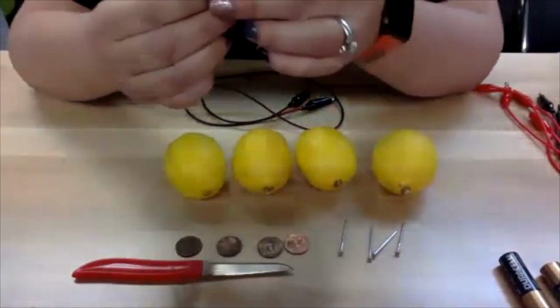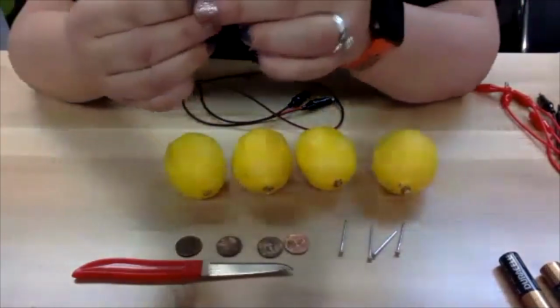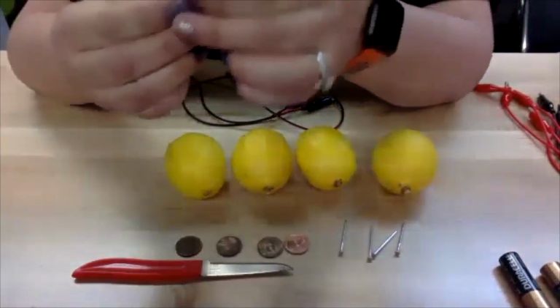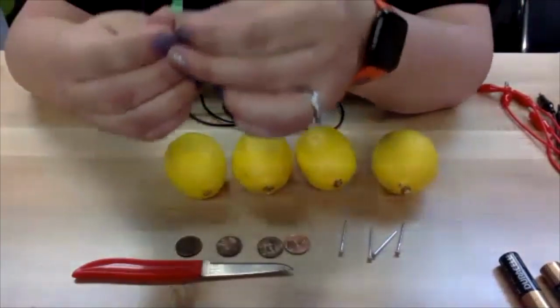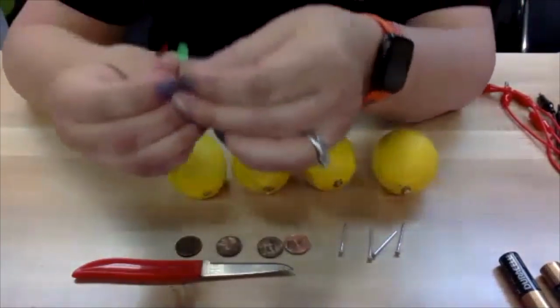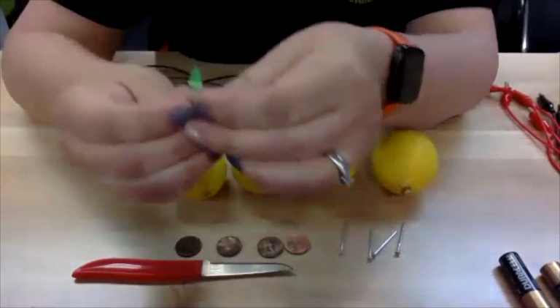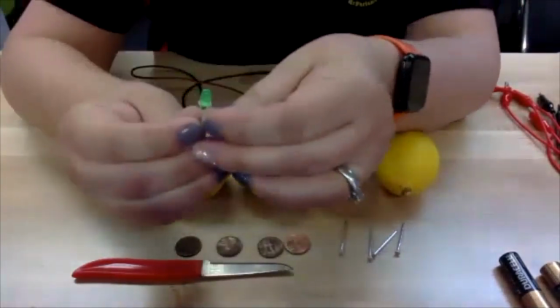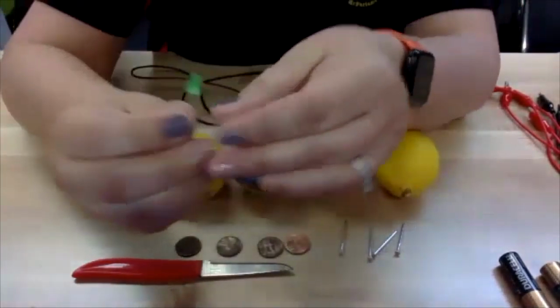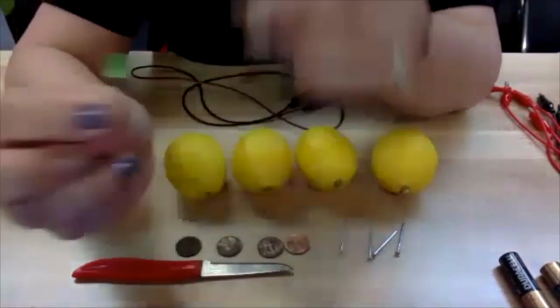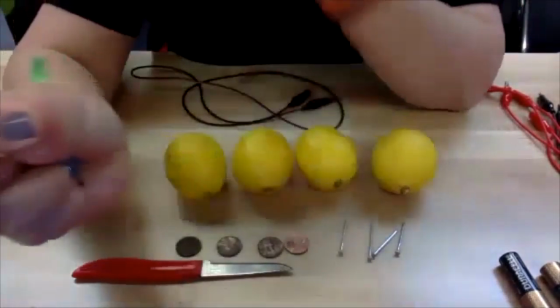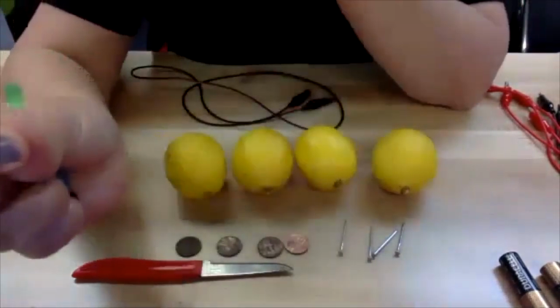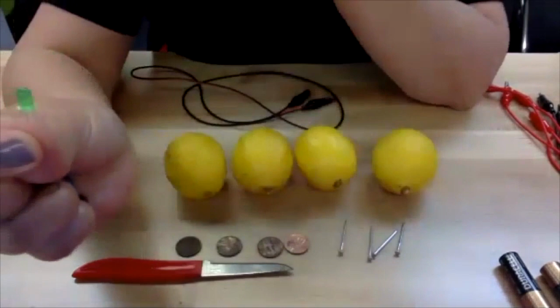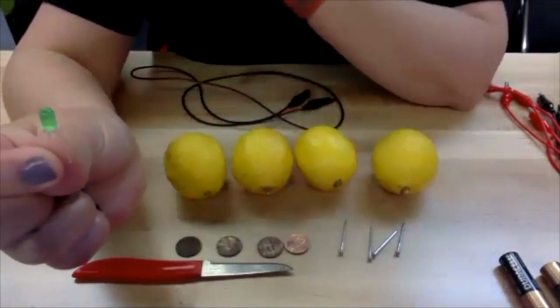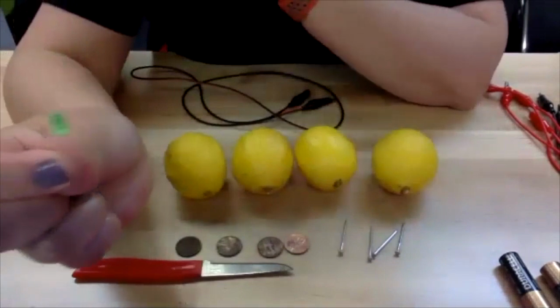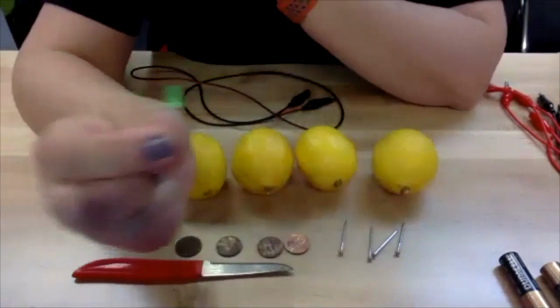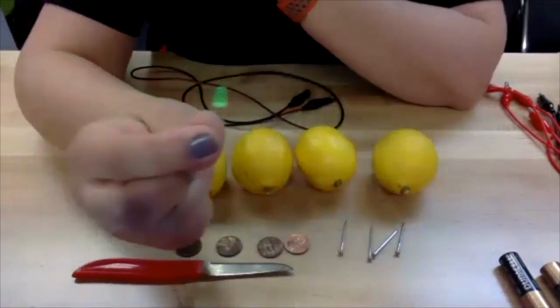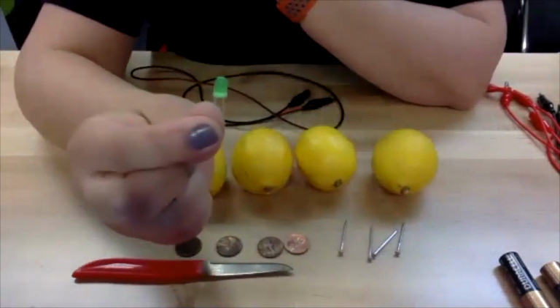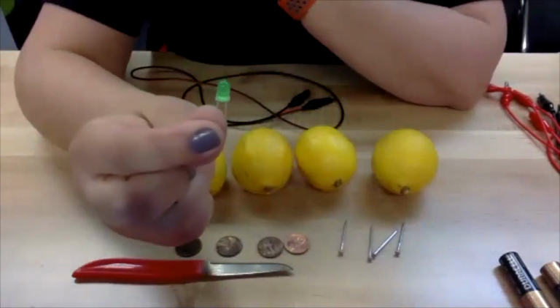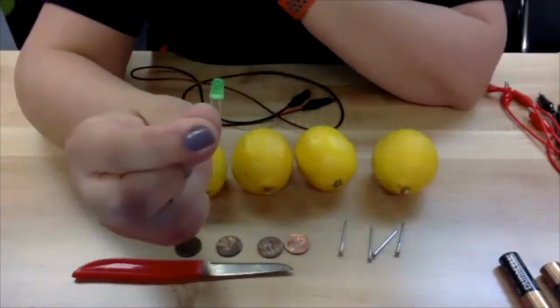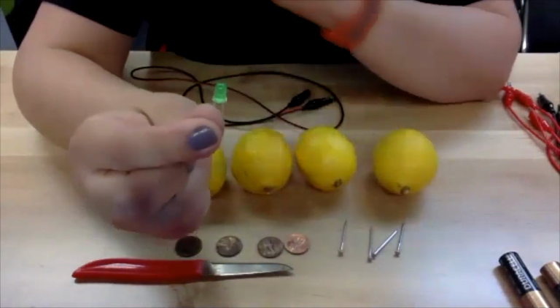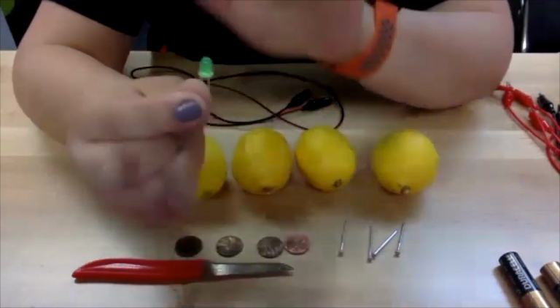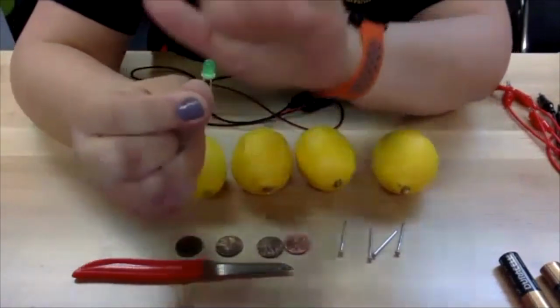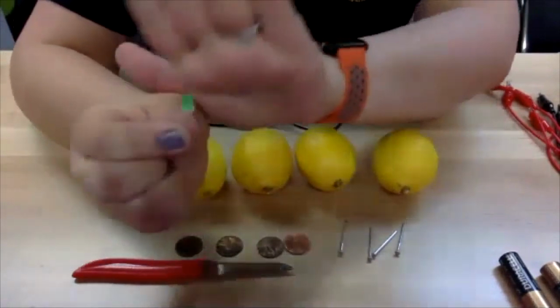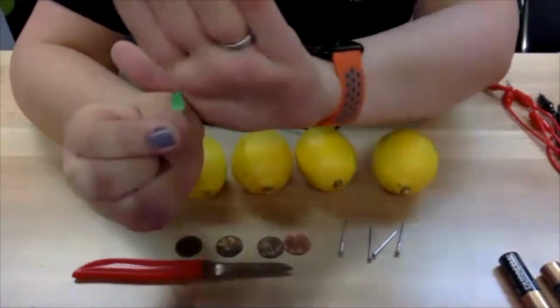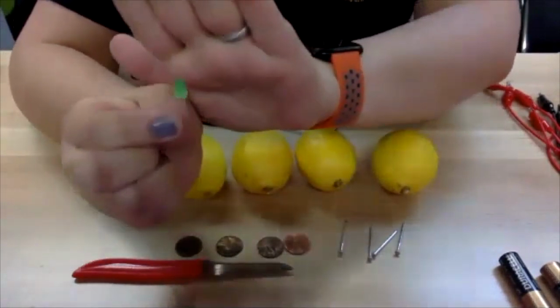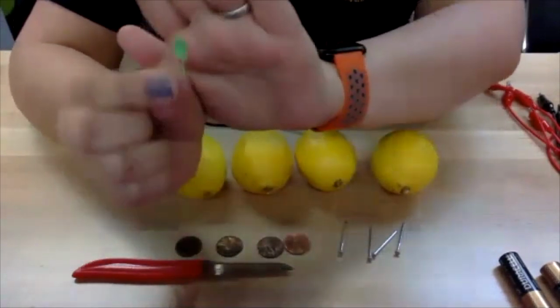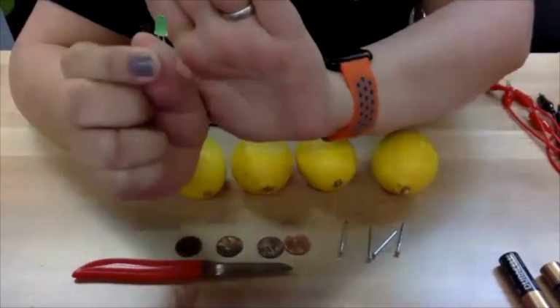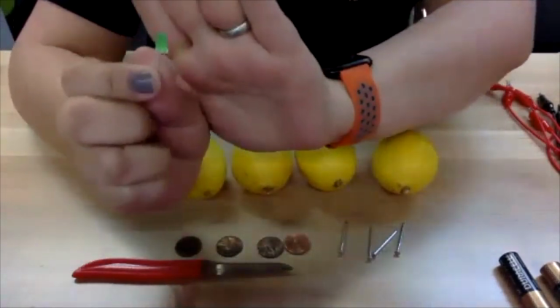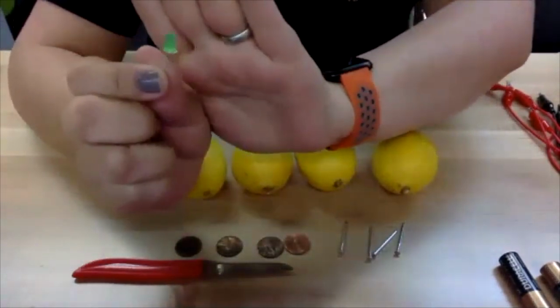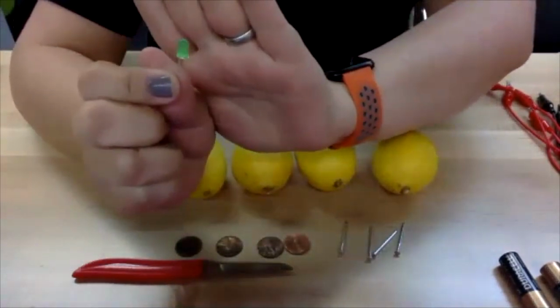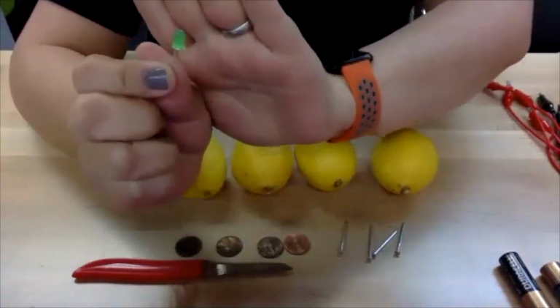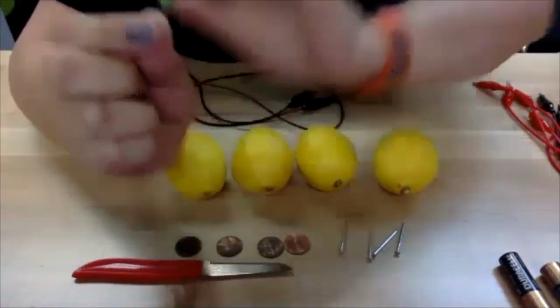We're also going to need an LED light — a small LED light. I have found that green works best for this project.